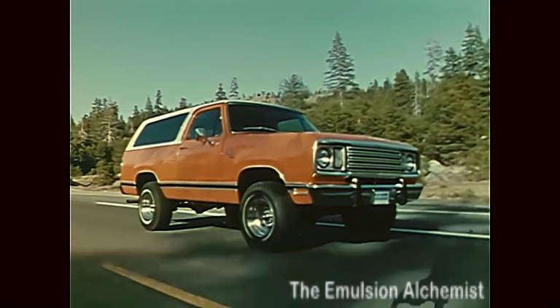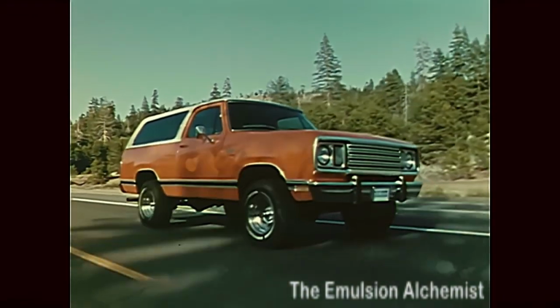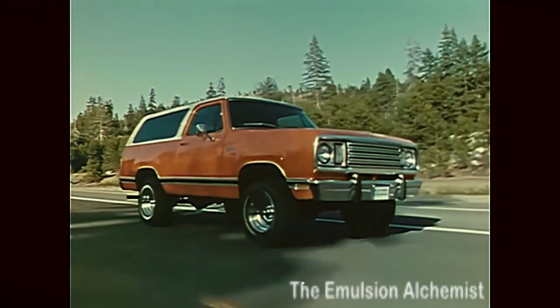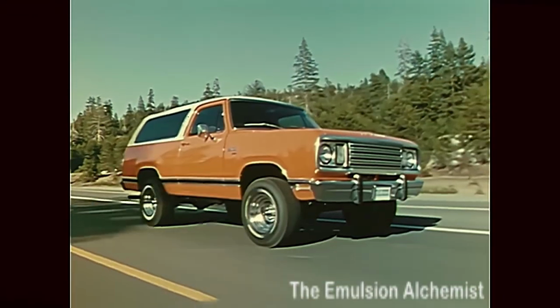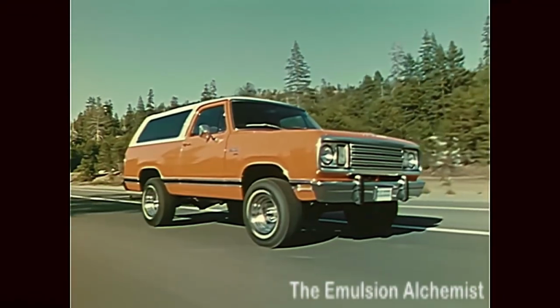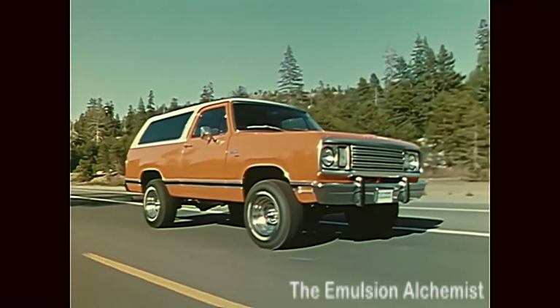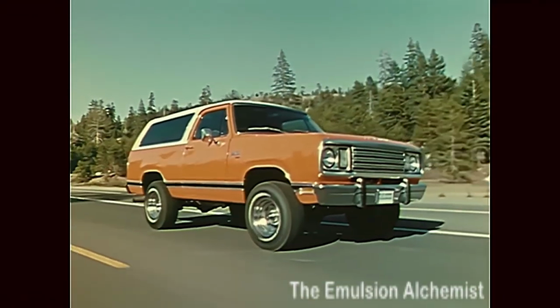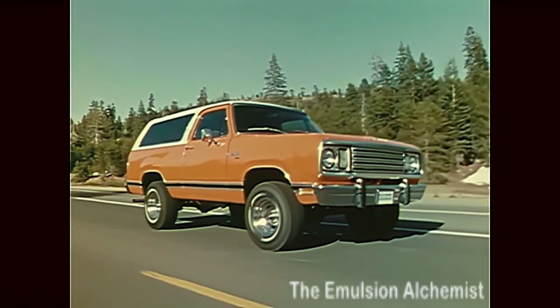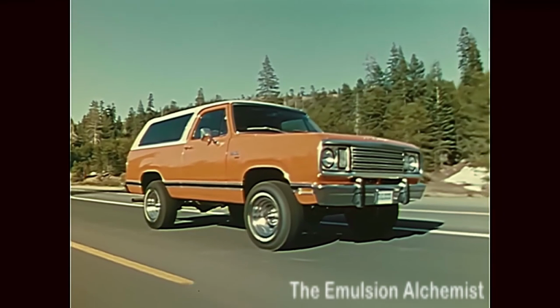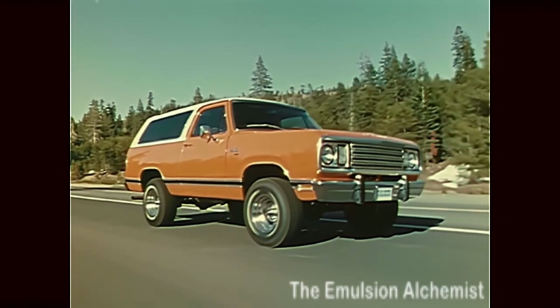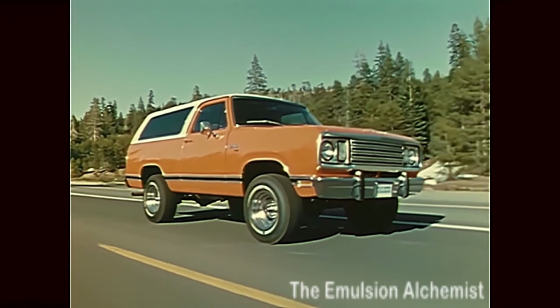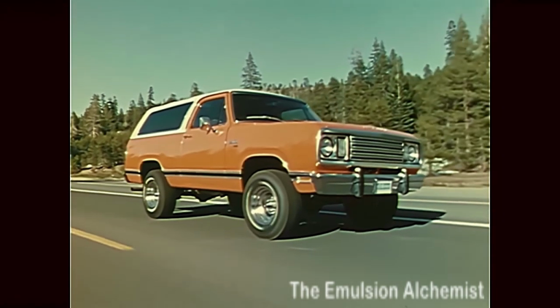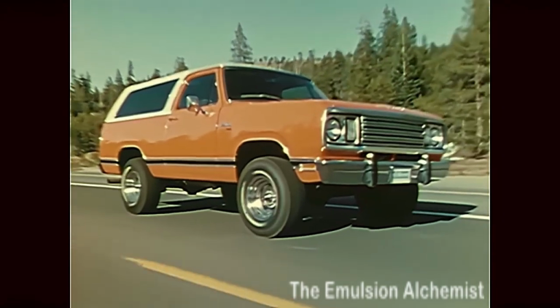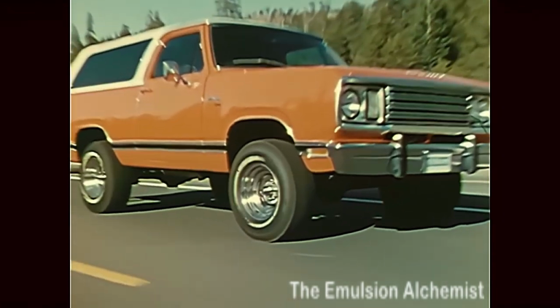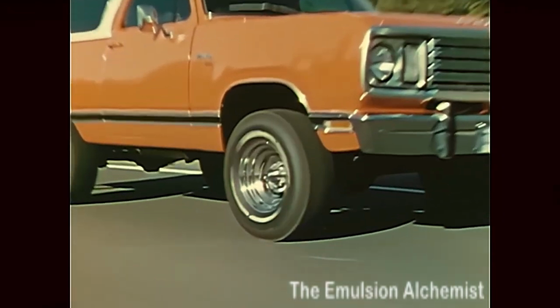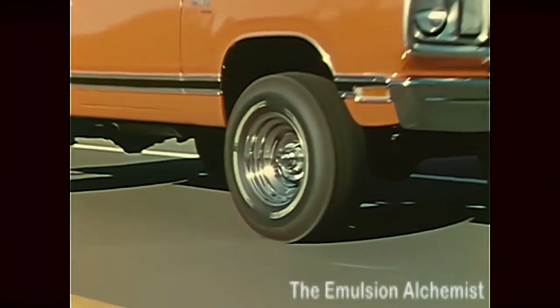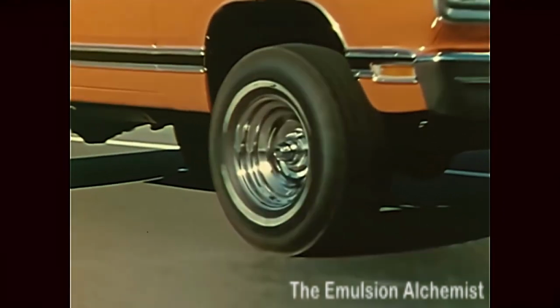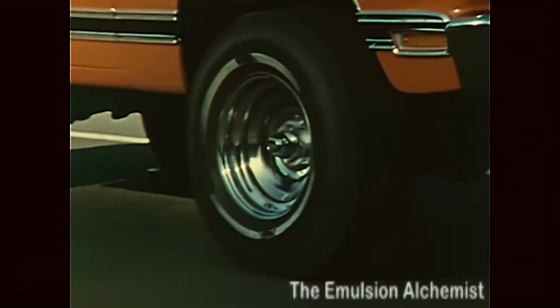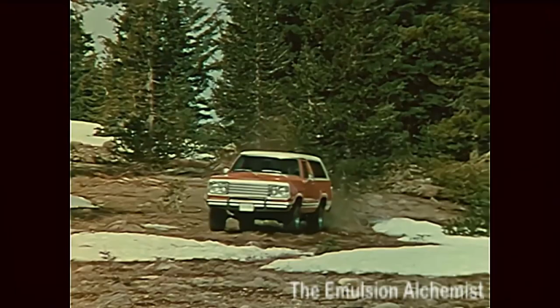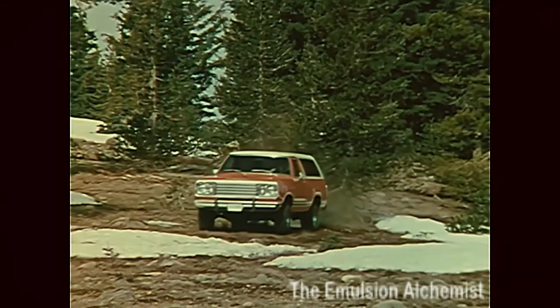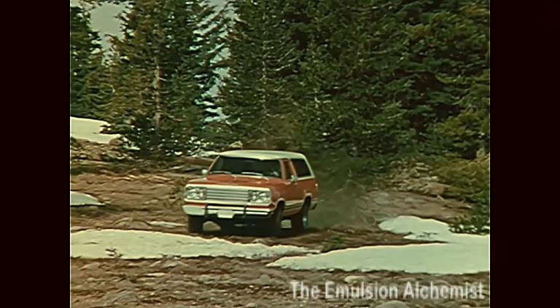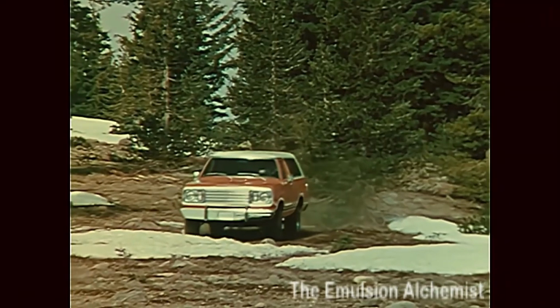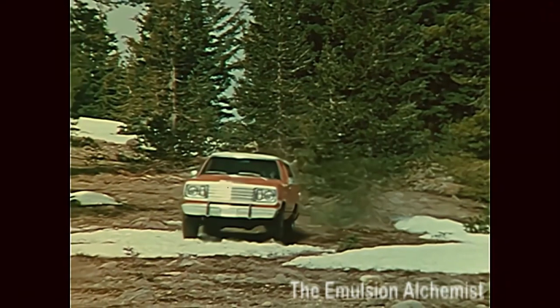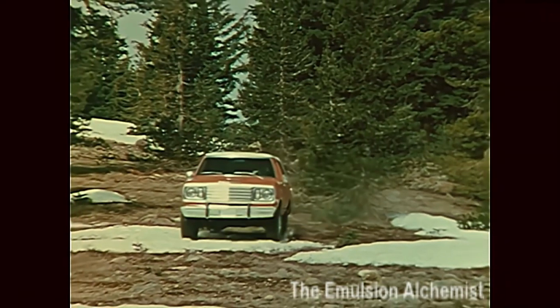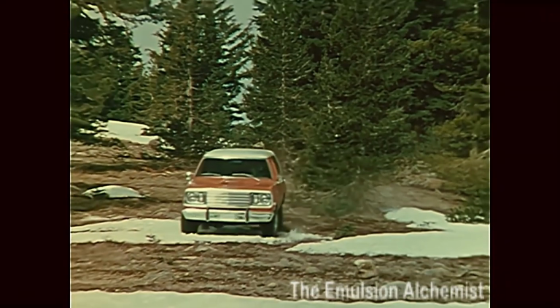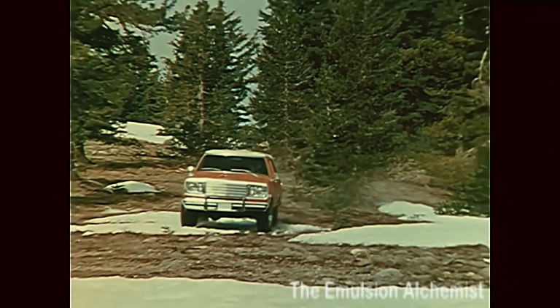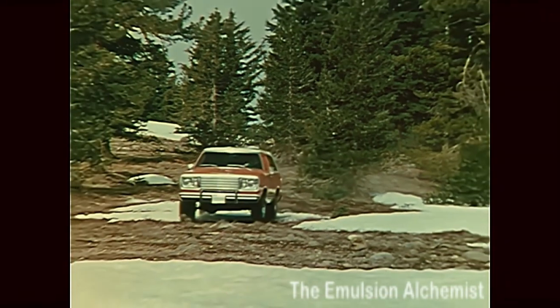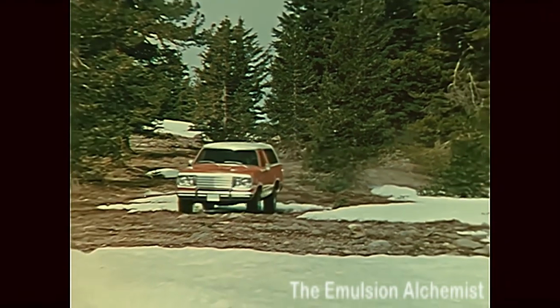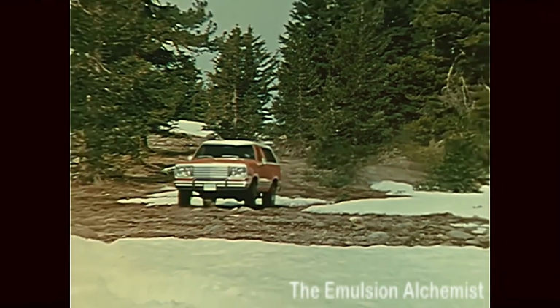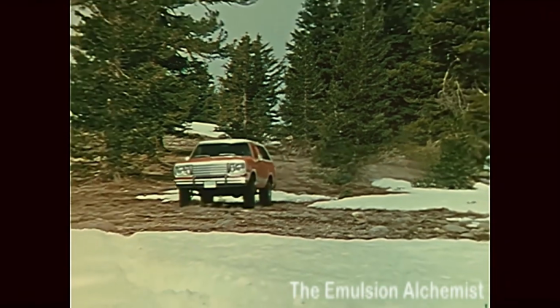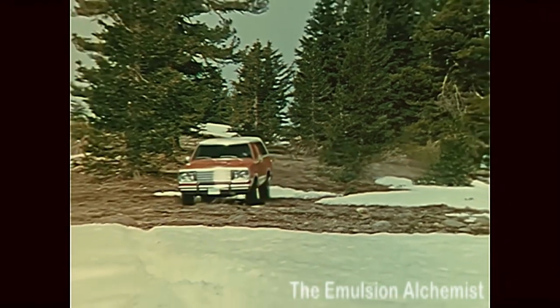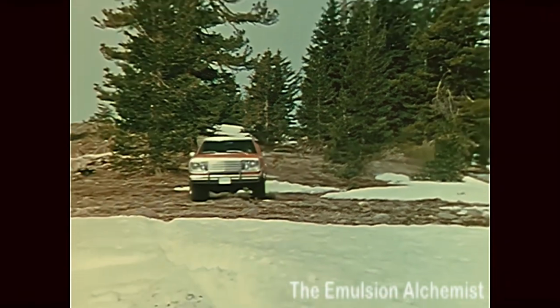Trail Duster — for '78. A different kind of machine. Your kind of machine.